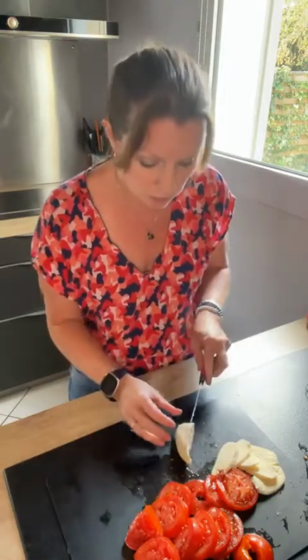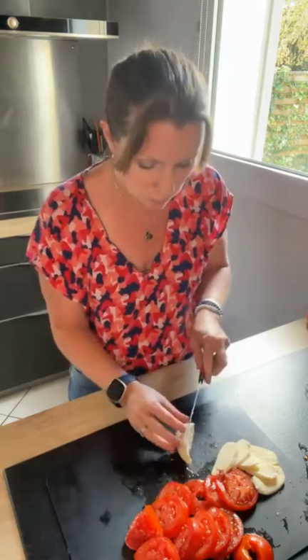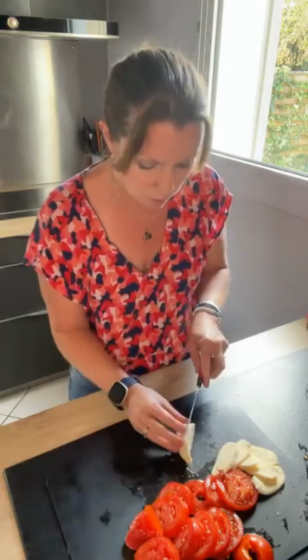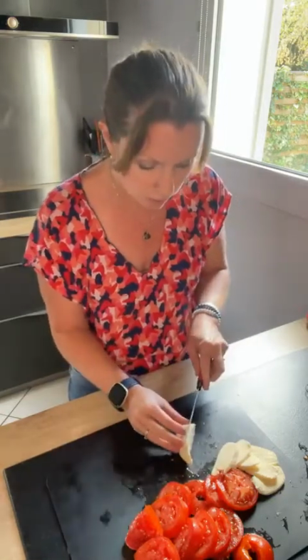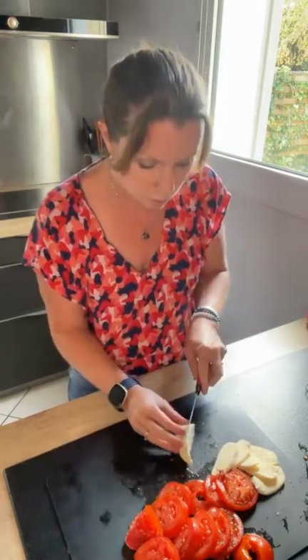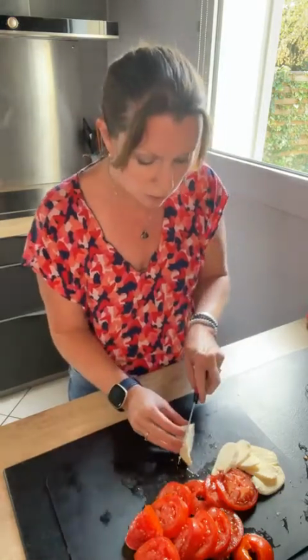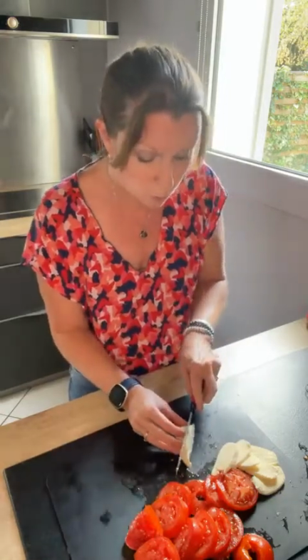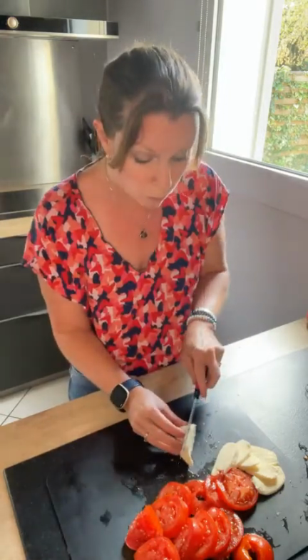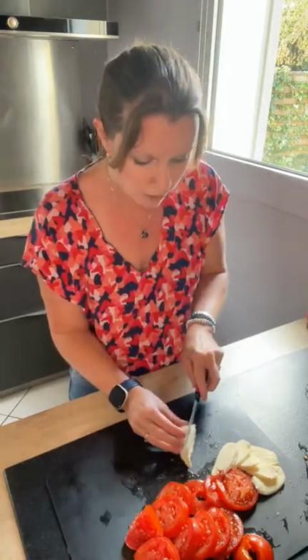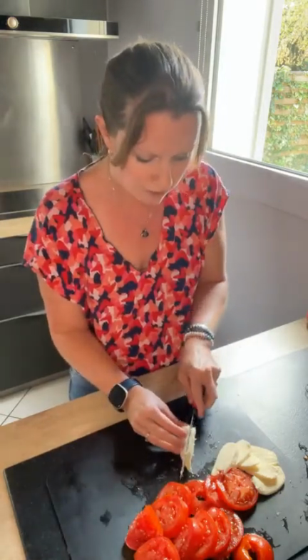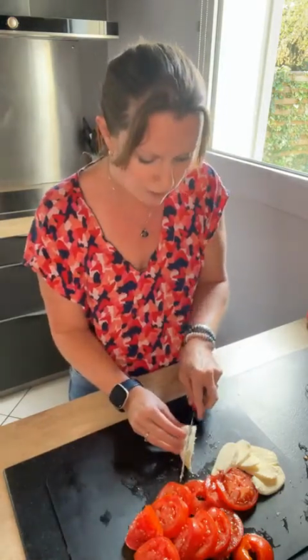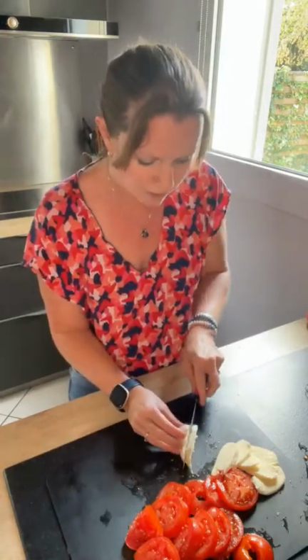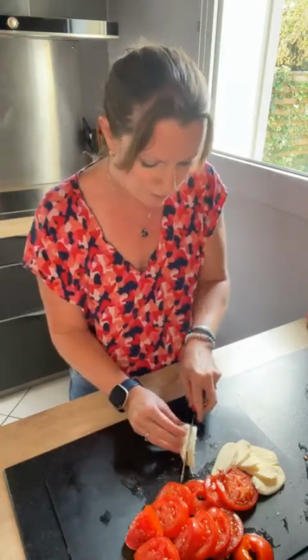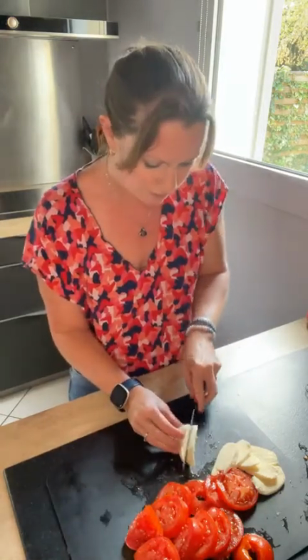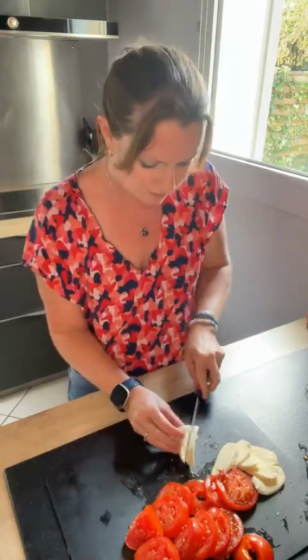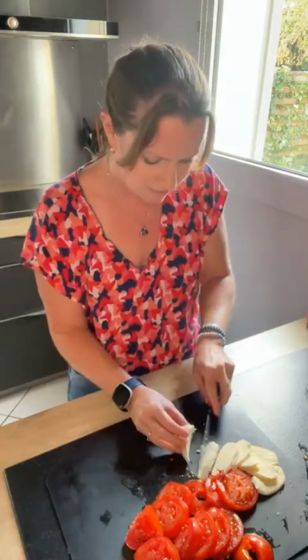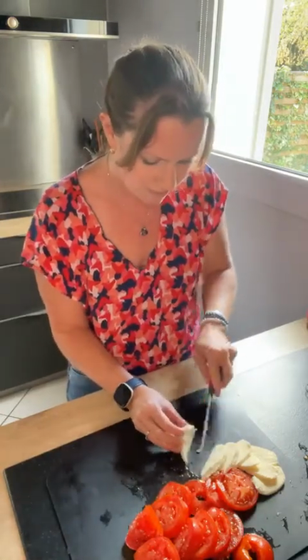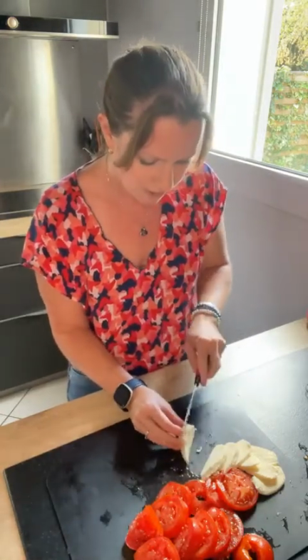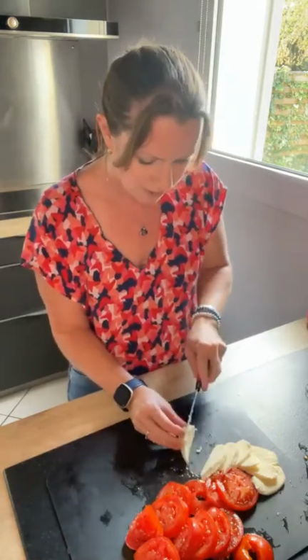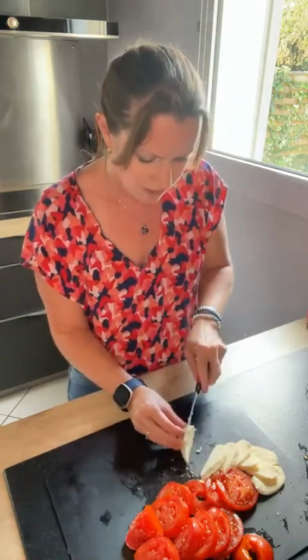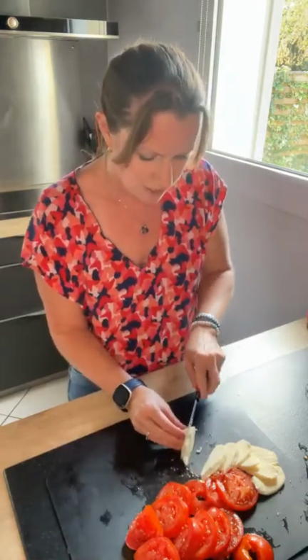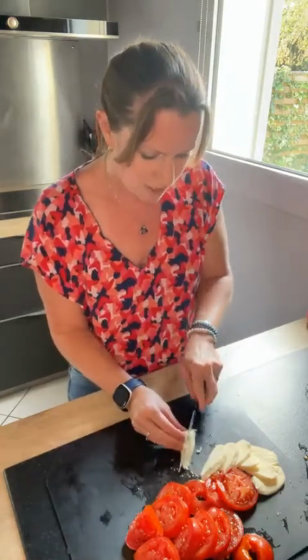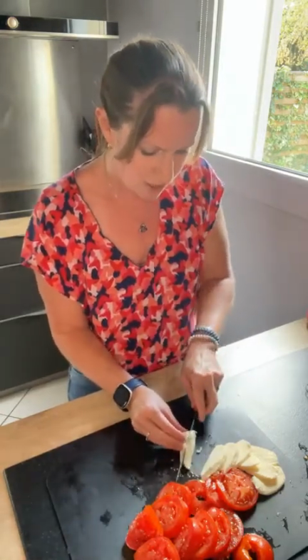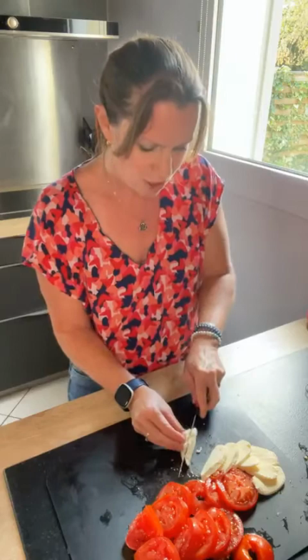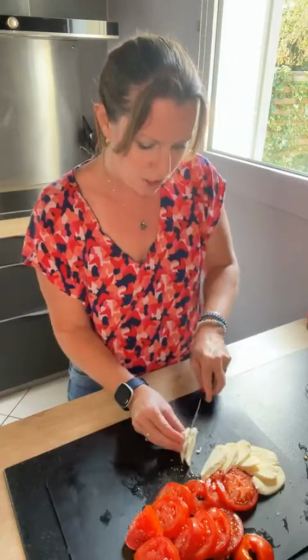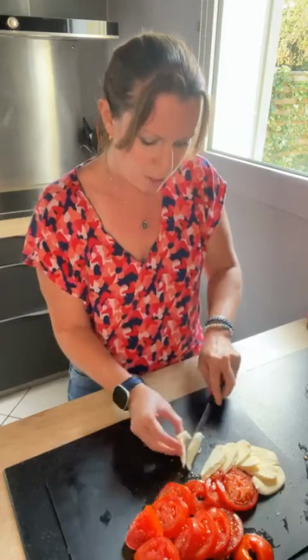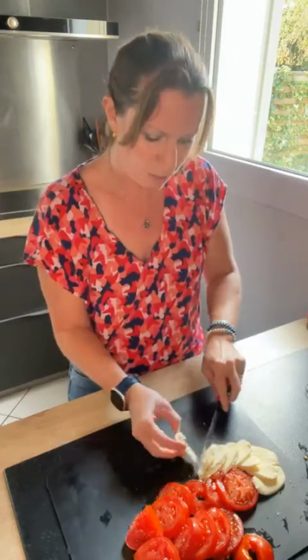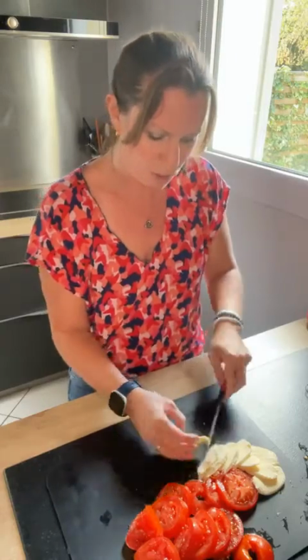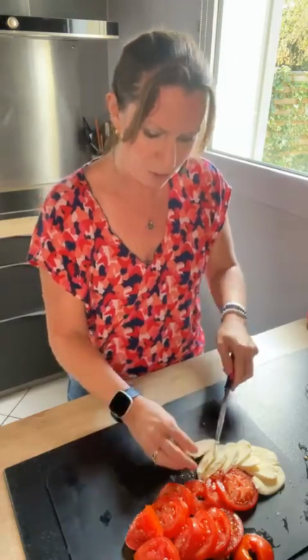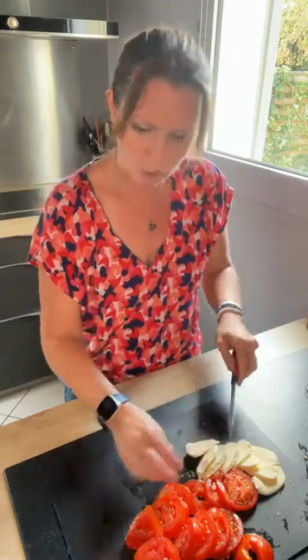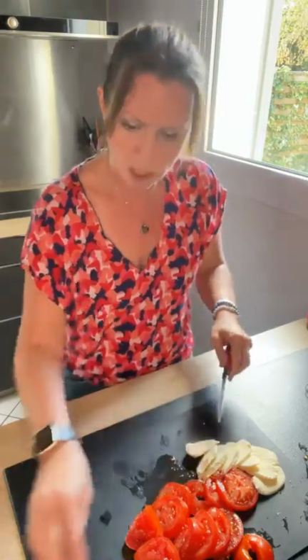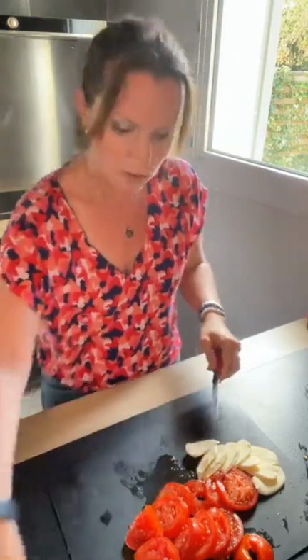Les vacances ne sont pas finies pour moi, mais j'aime bien vous retrouver et partager ces petites recettes express. L'autre jour j'ai testé celle-ci : un soir j'ai eu envie de manger des tomates mozza et j'ai eu l'idée de la faire en tartine. Je me suis dit que ce serait sympa de vous la partager. On l'a validé, c'est déjà une bonne chose !